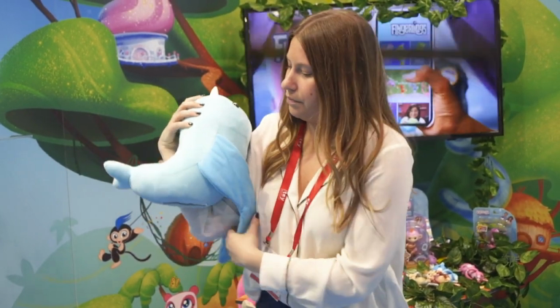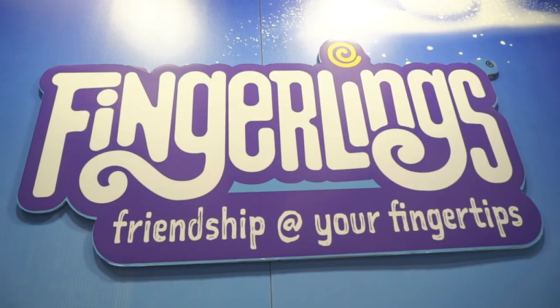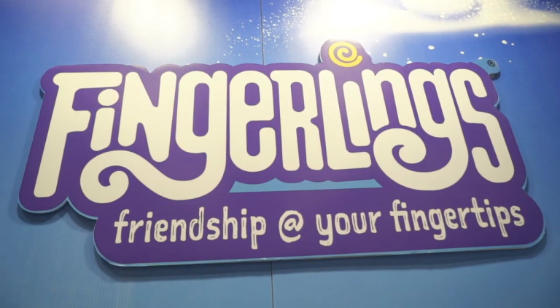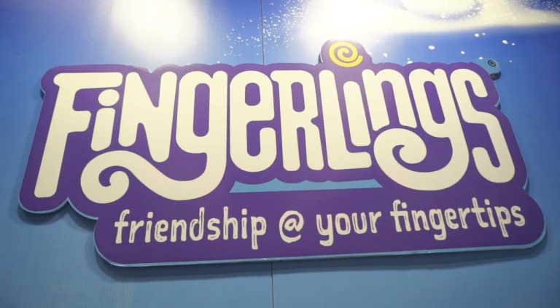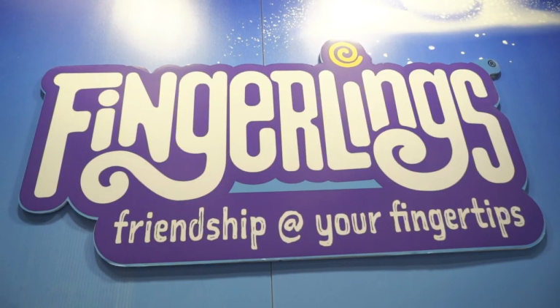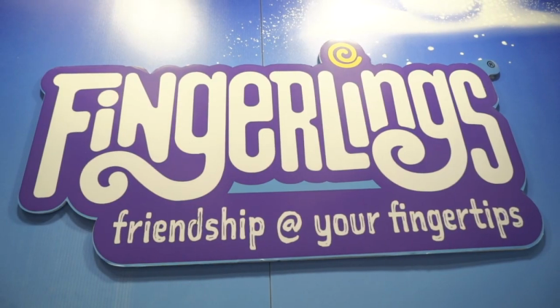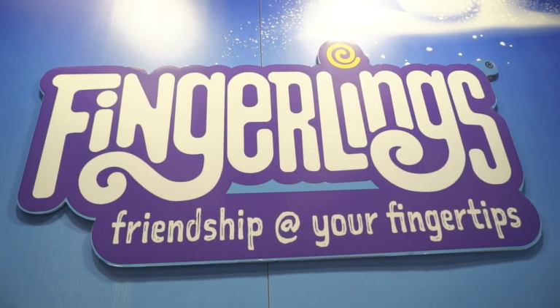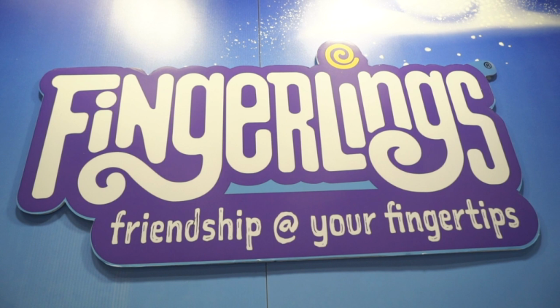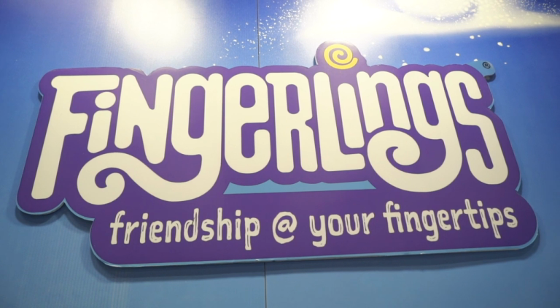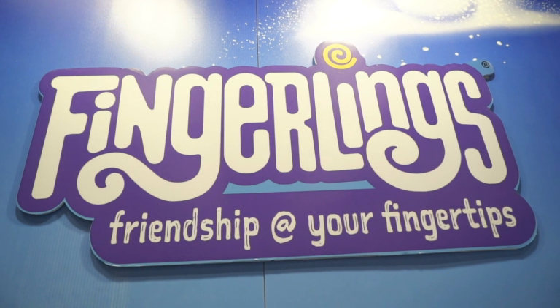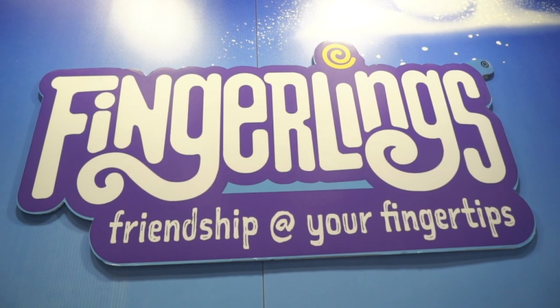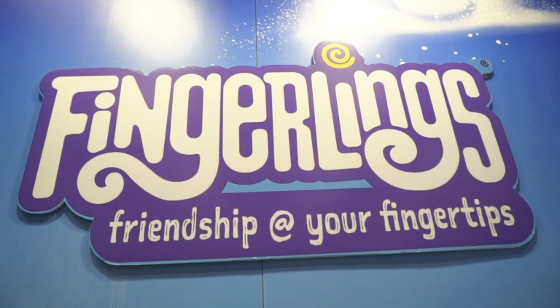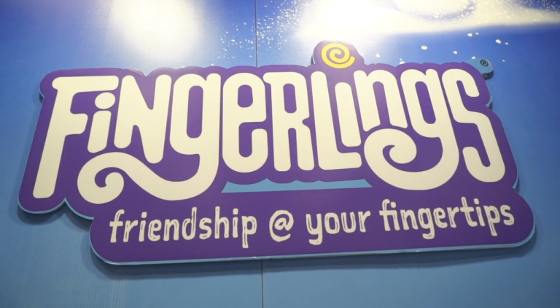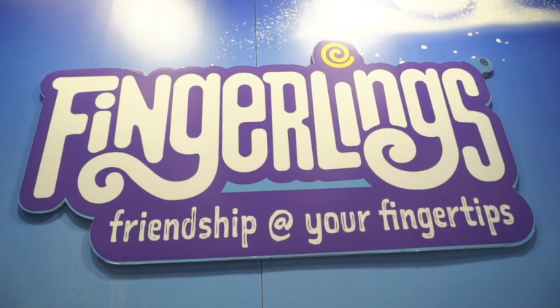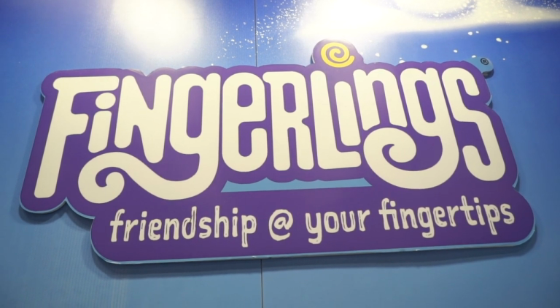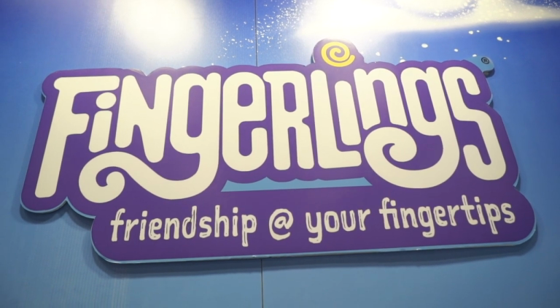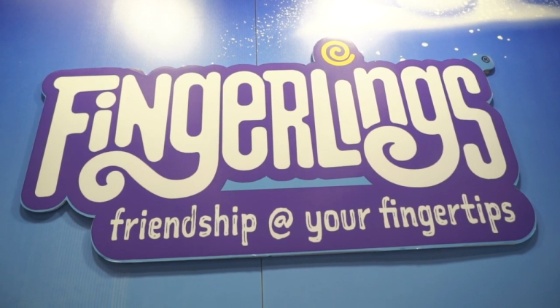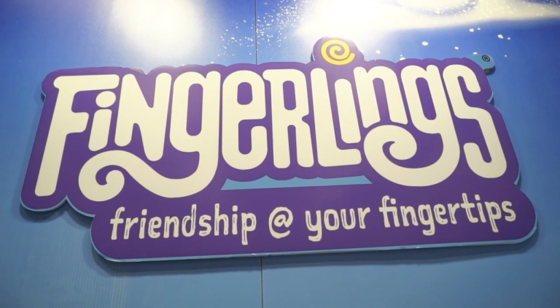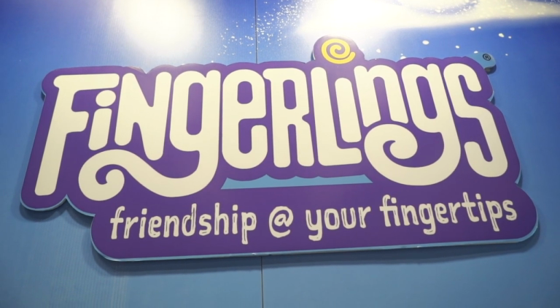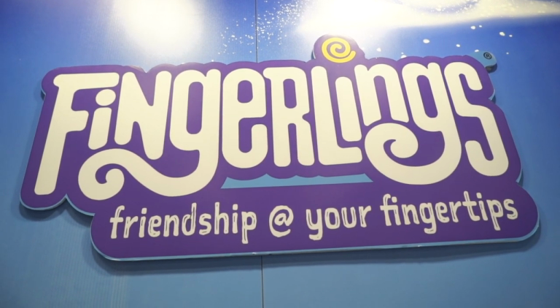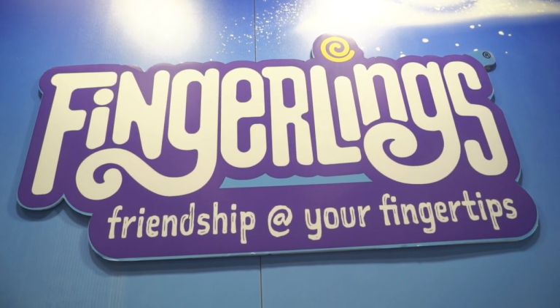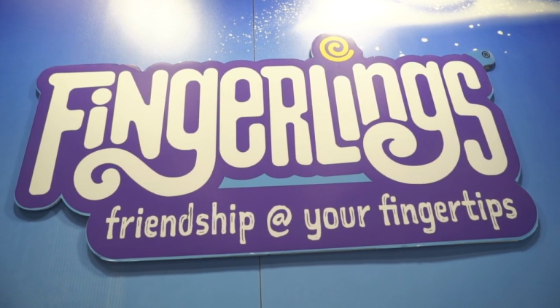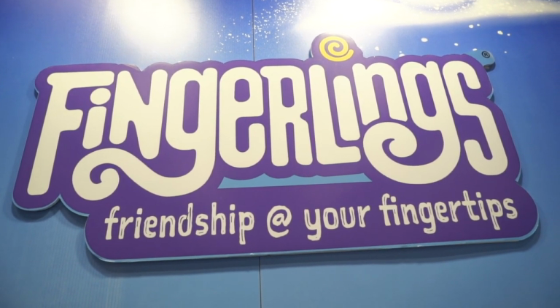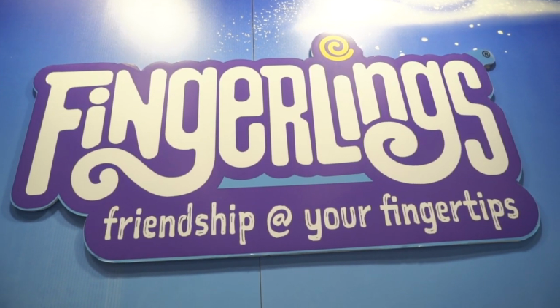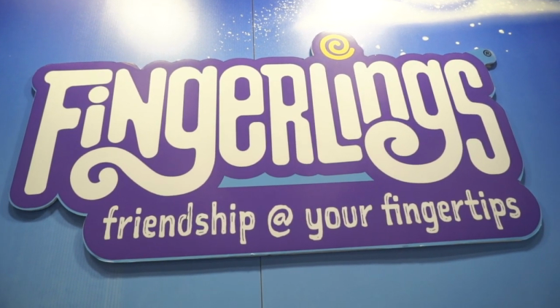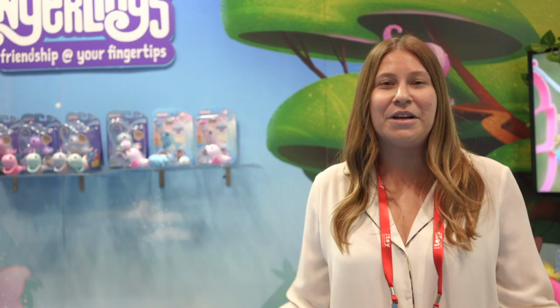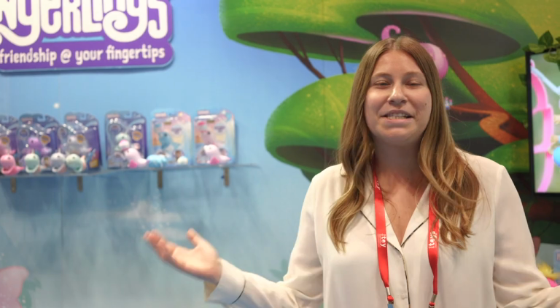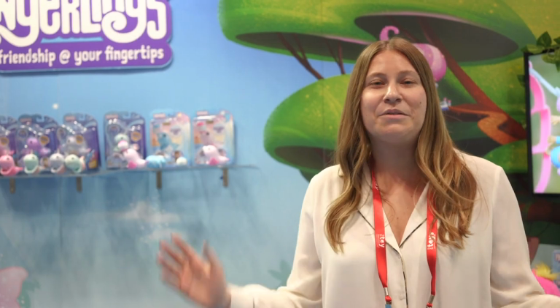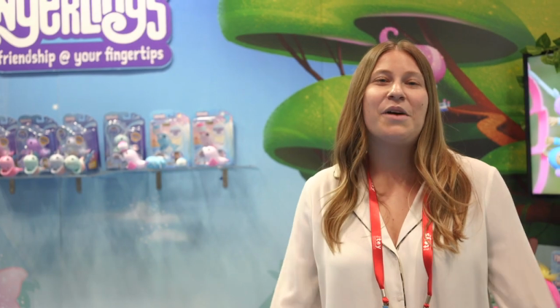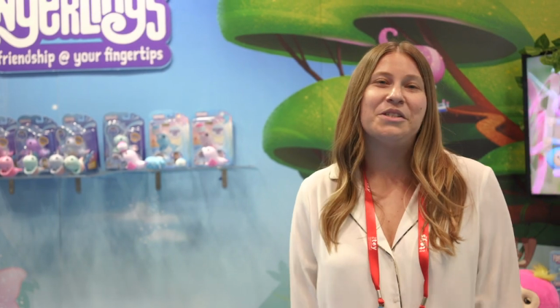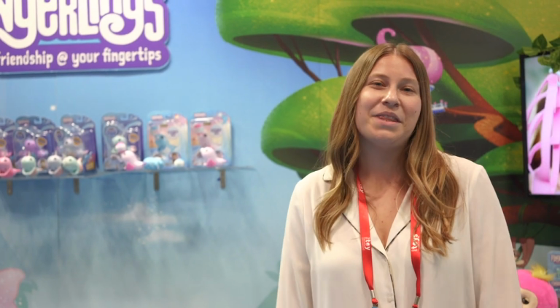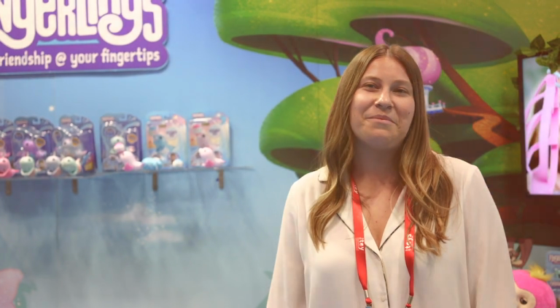So that's it for Fingerlings for 2019. We're very excited about all the new ways to play and we can't wait to see what you guys do with them.